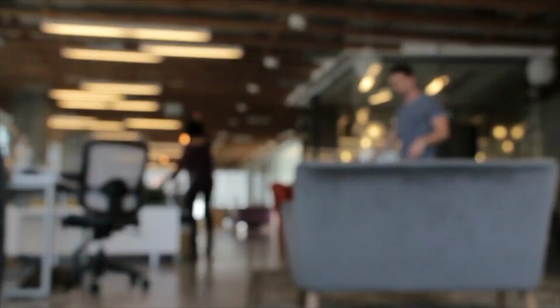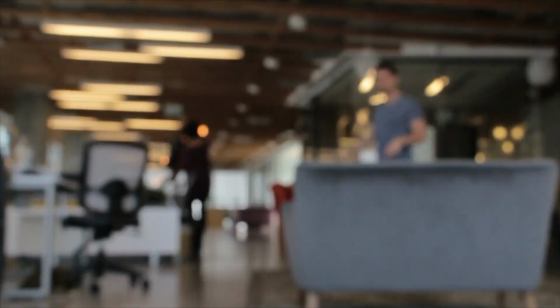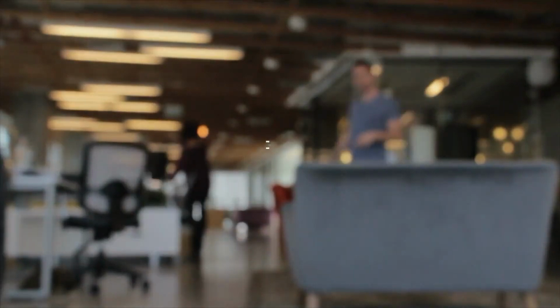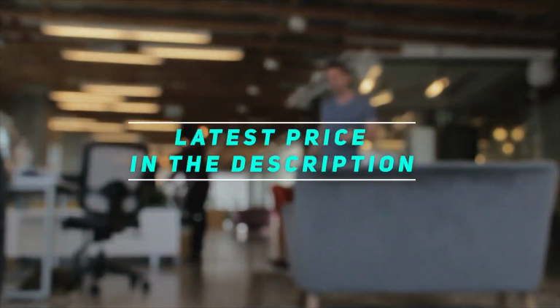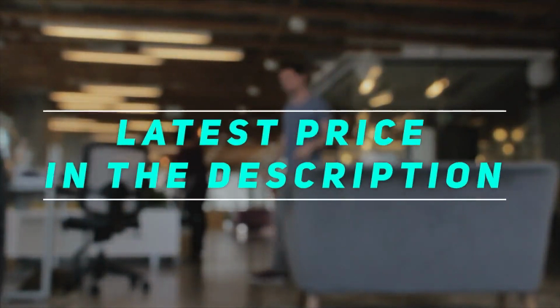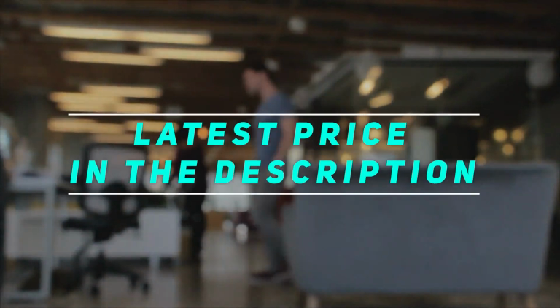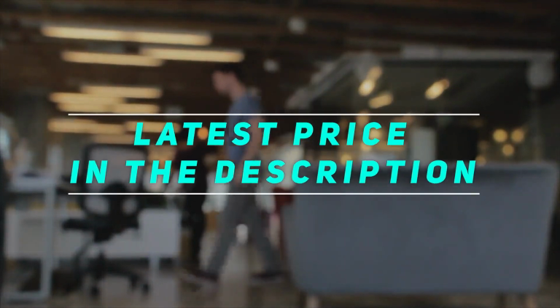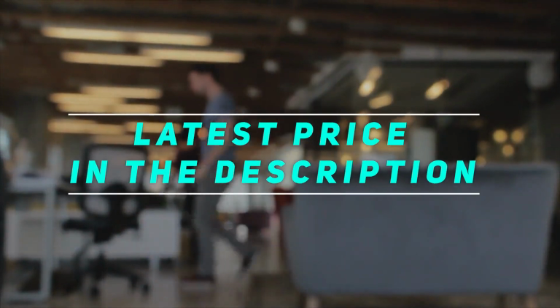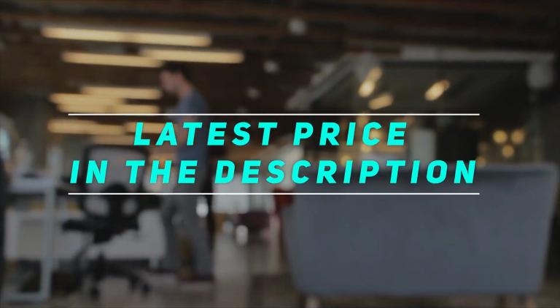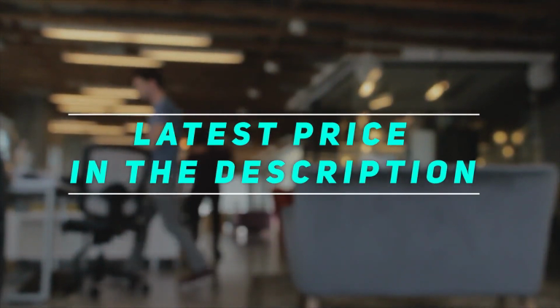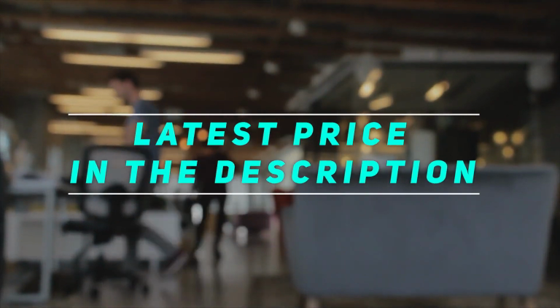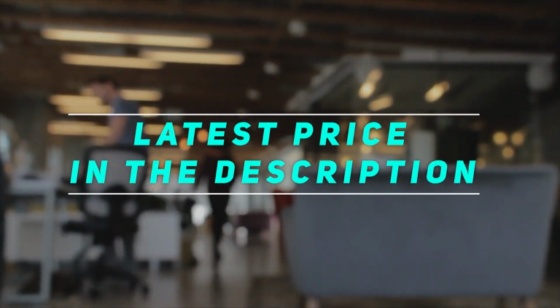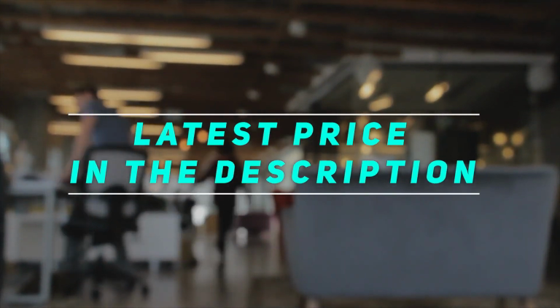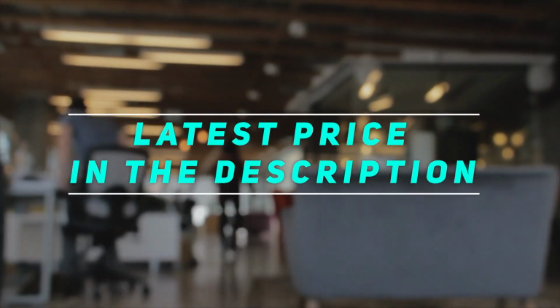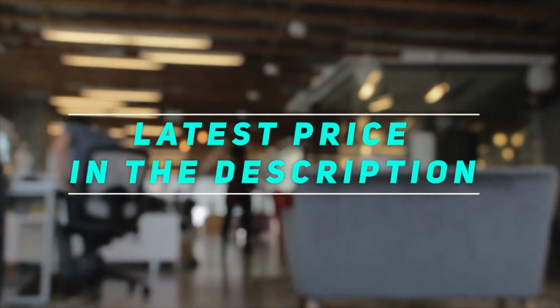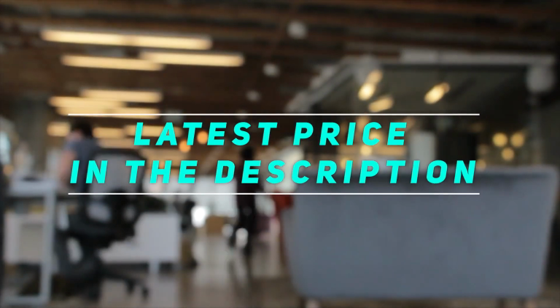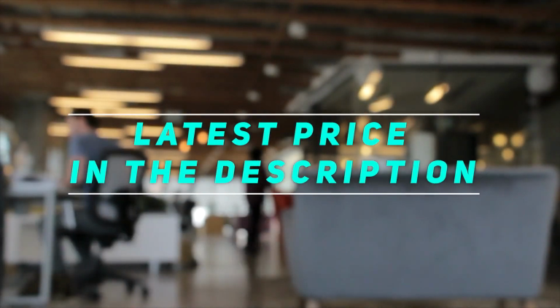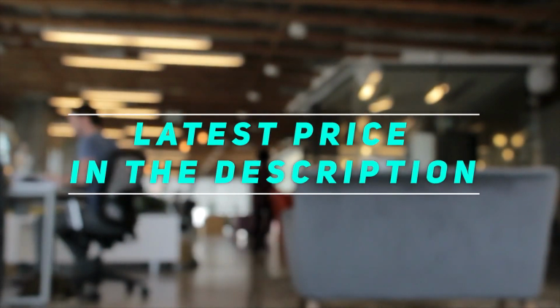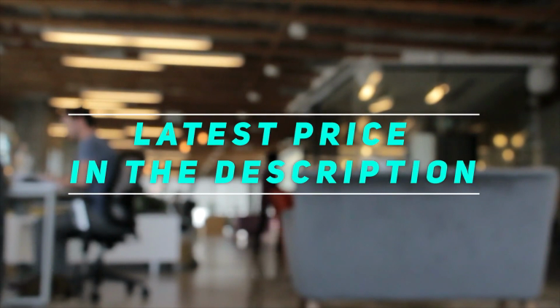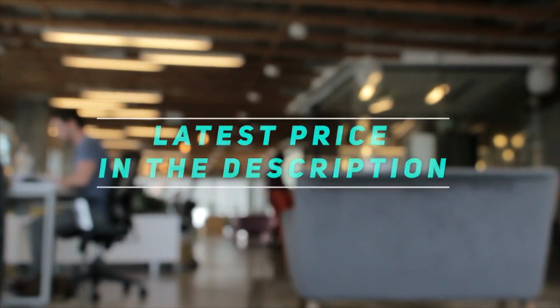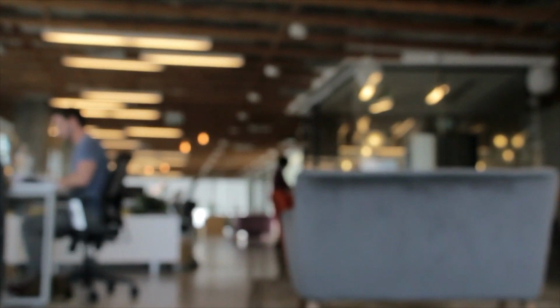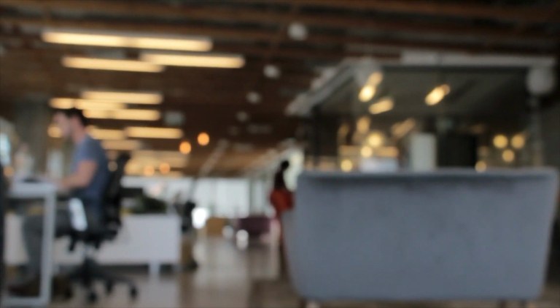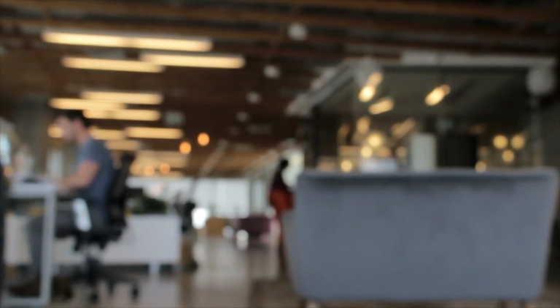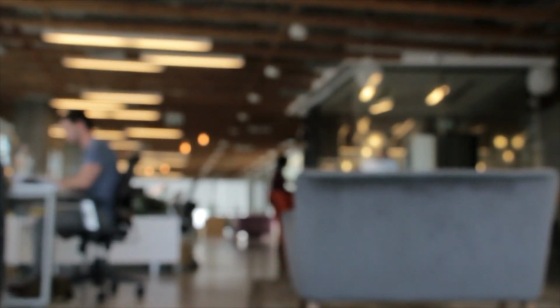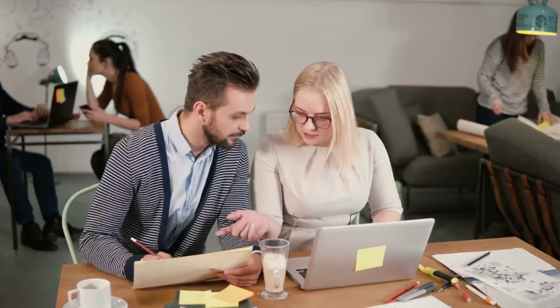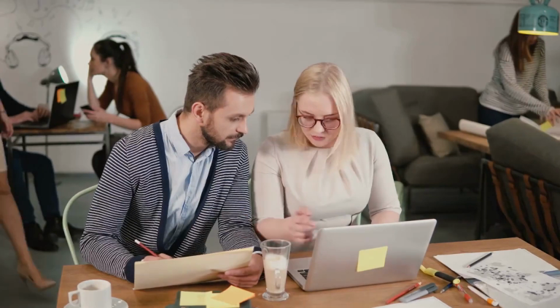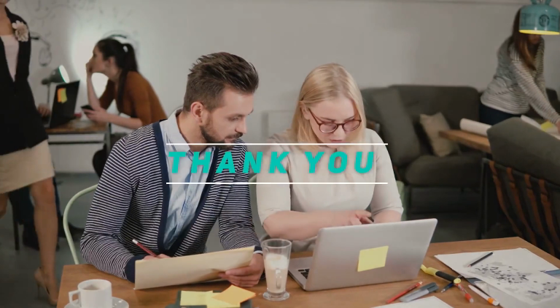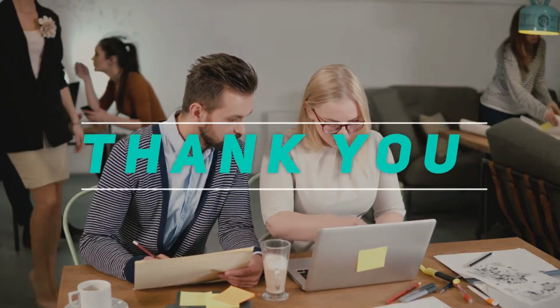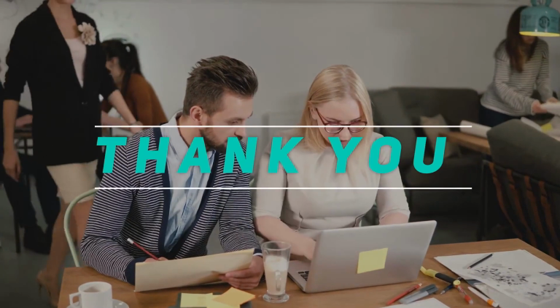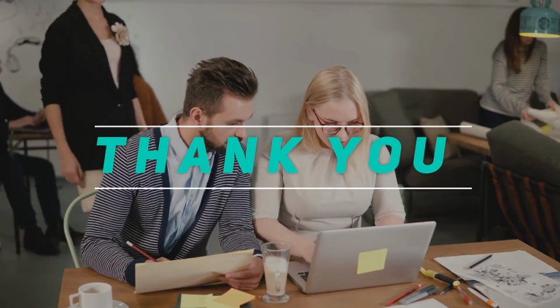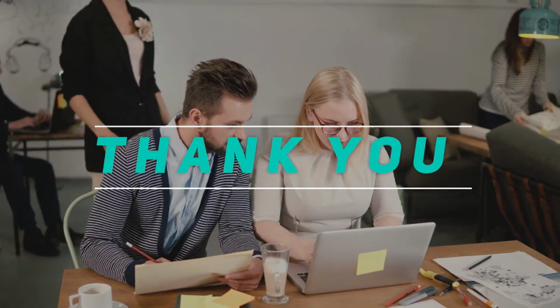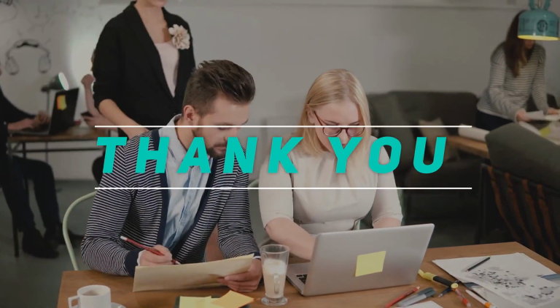Check out the video description for the latest price and more information. Thank you for watching this video. Please subscribe and stay tuned to the channel.